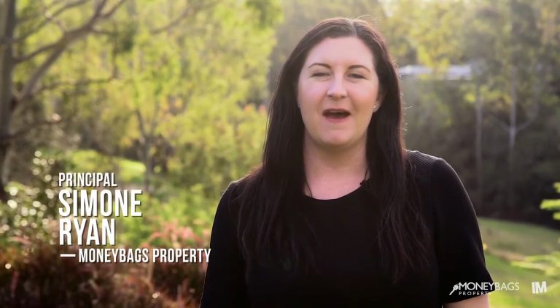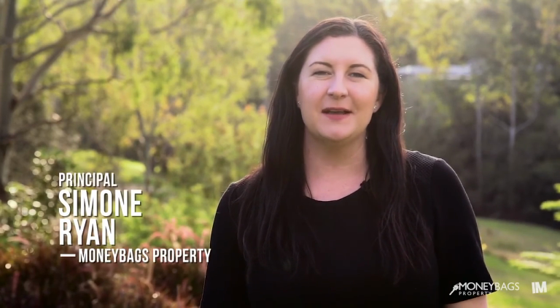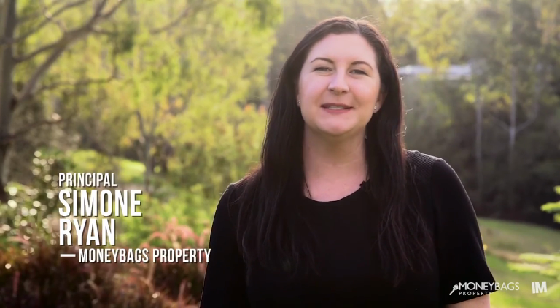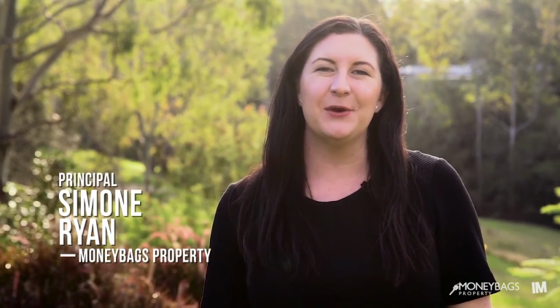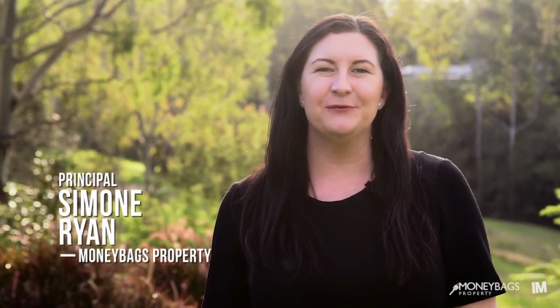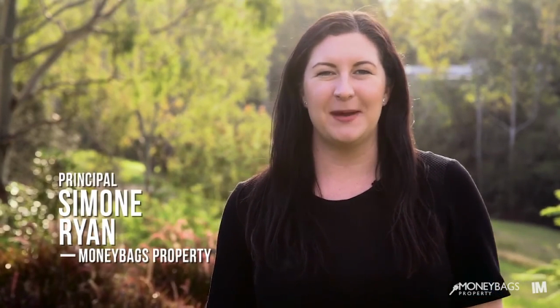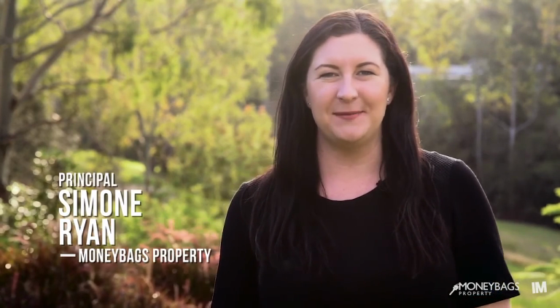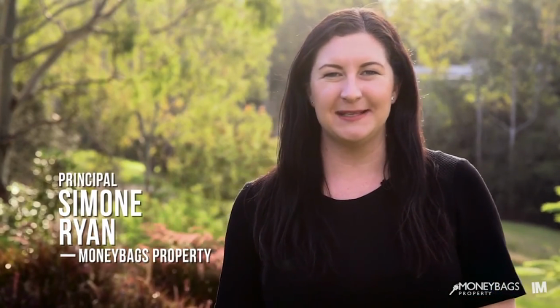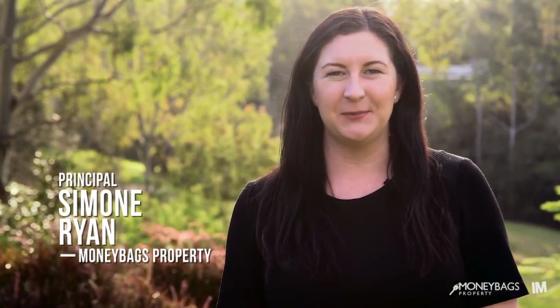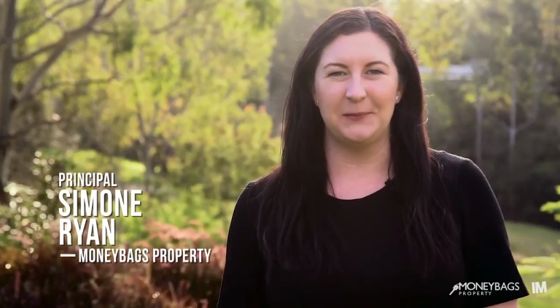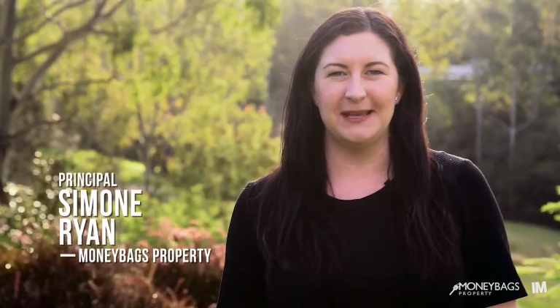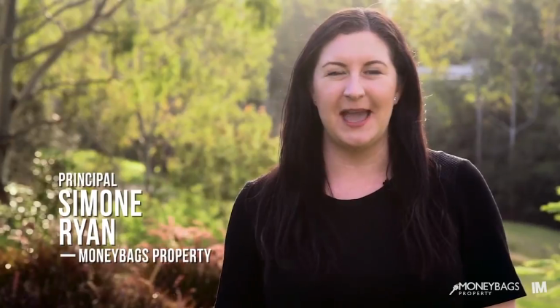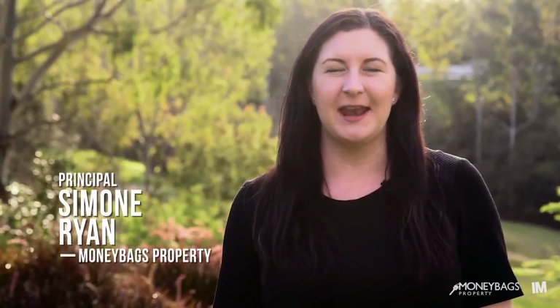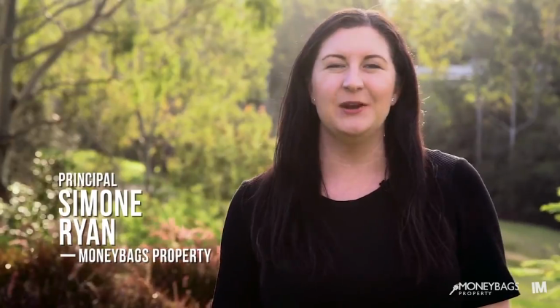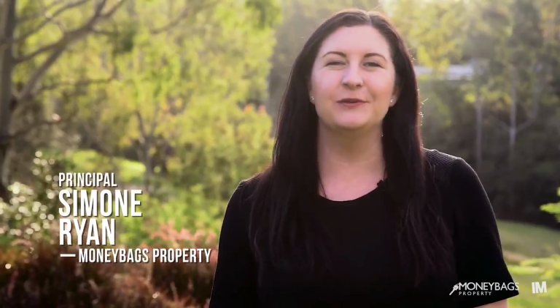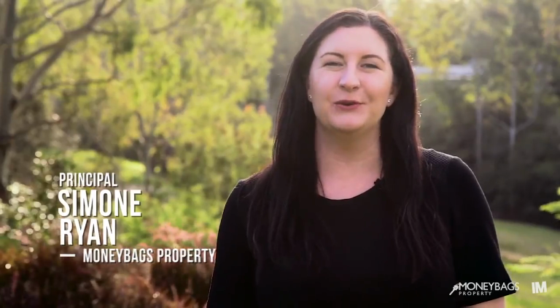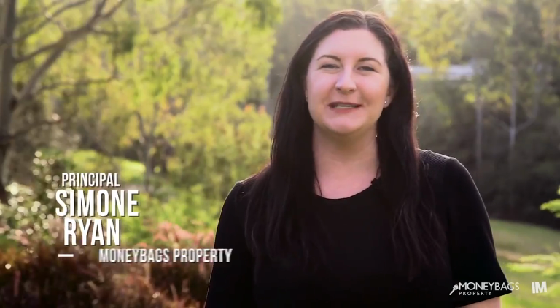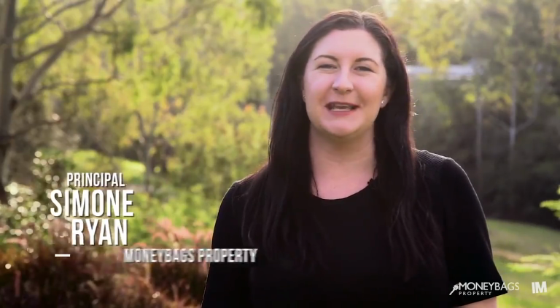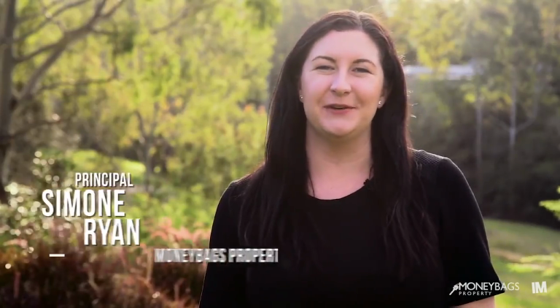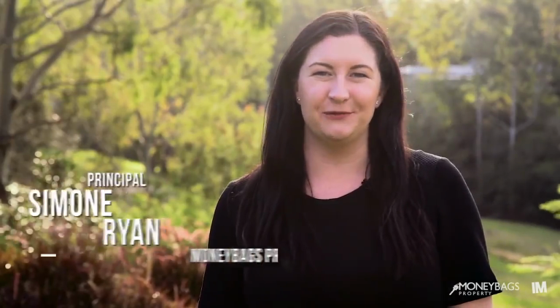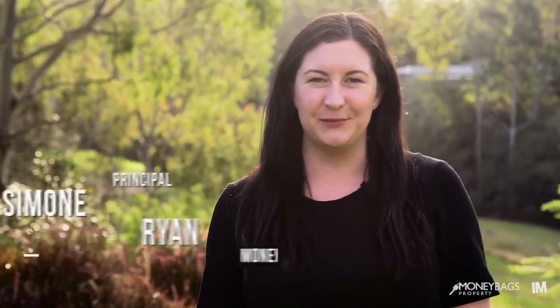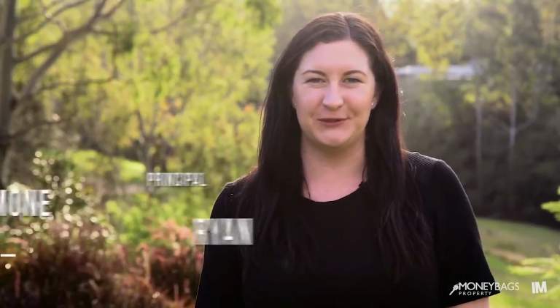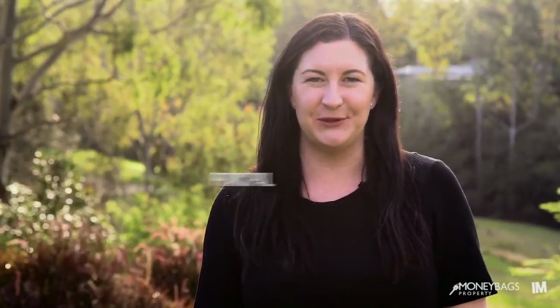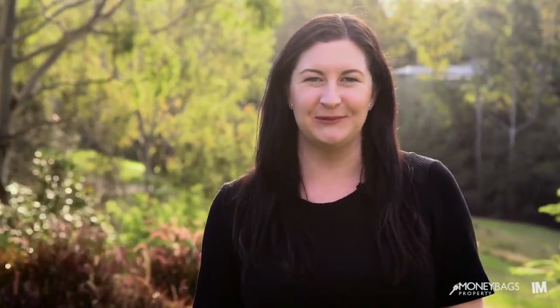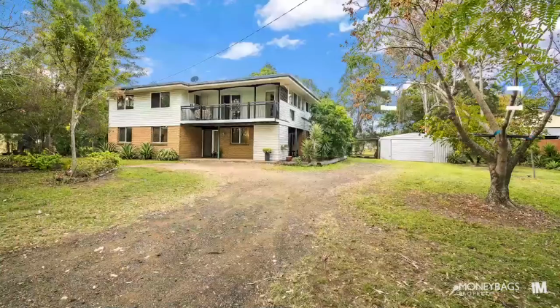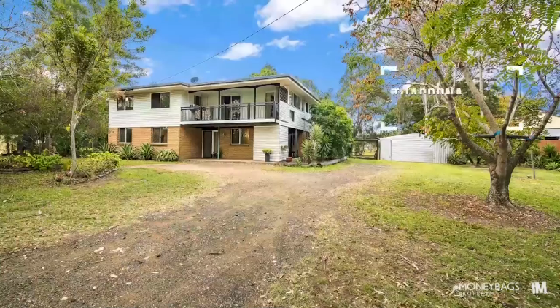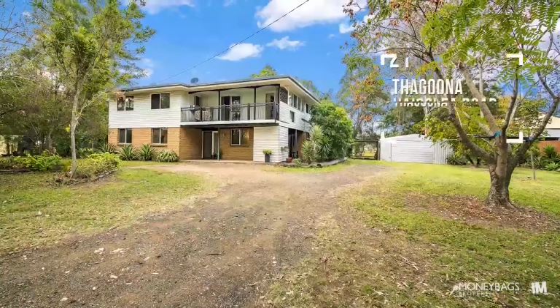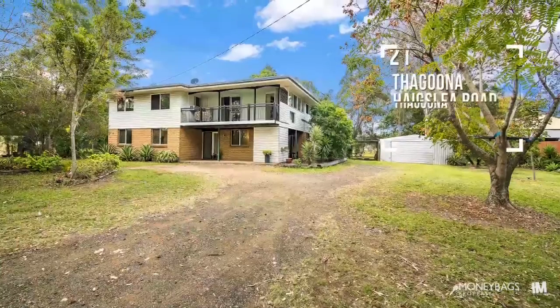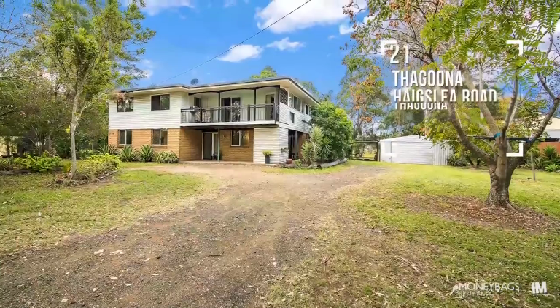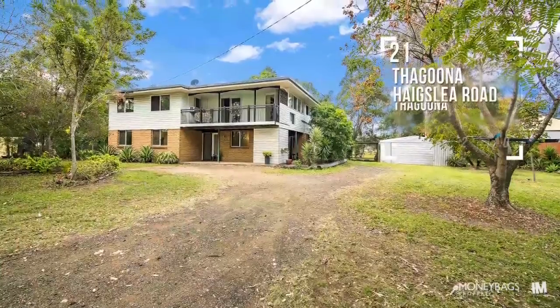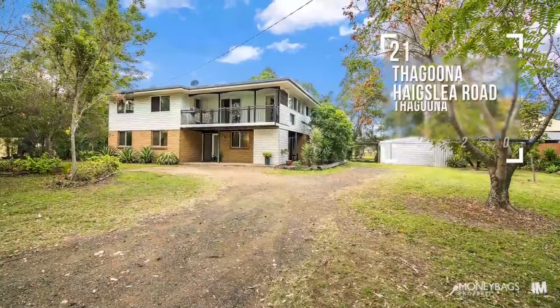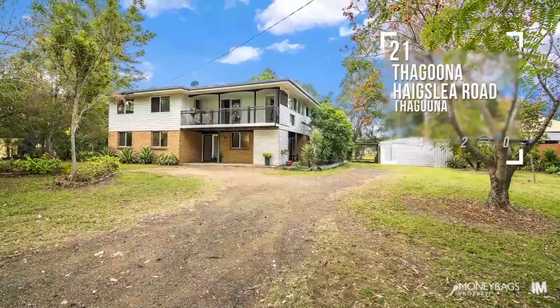I'm Simone from Moneybags Property and I look forward to hearing from you soon.